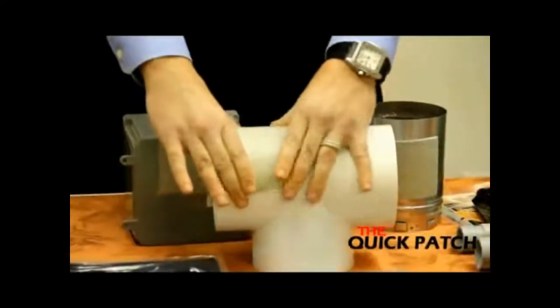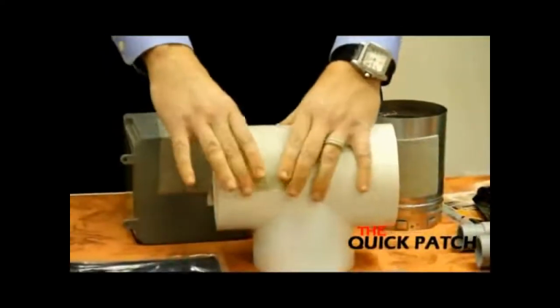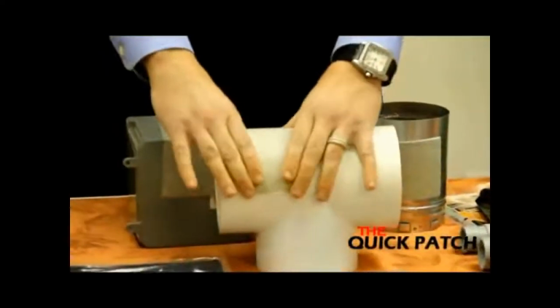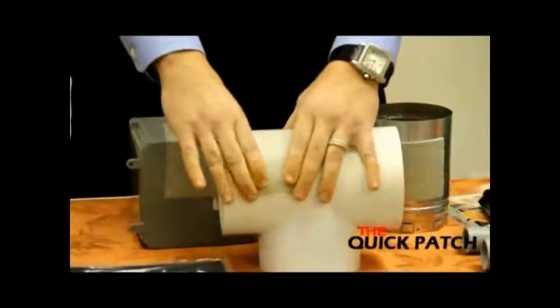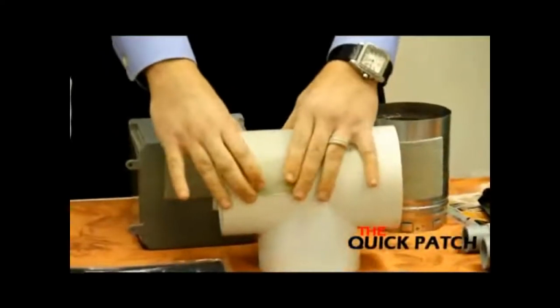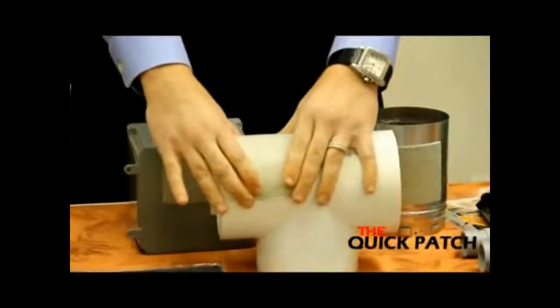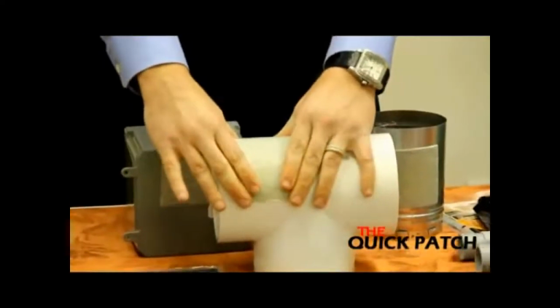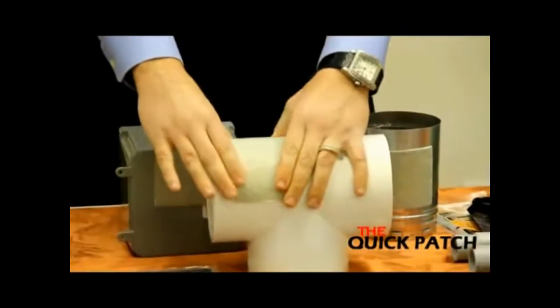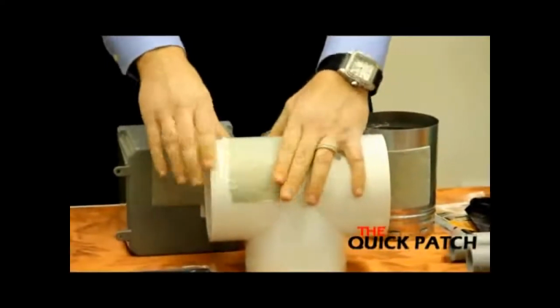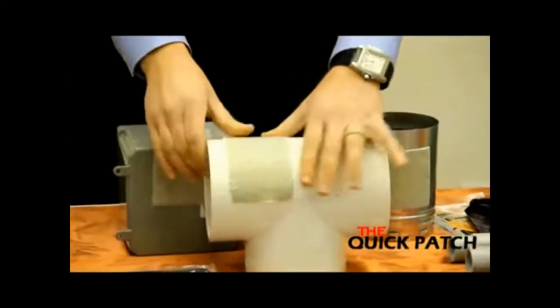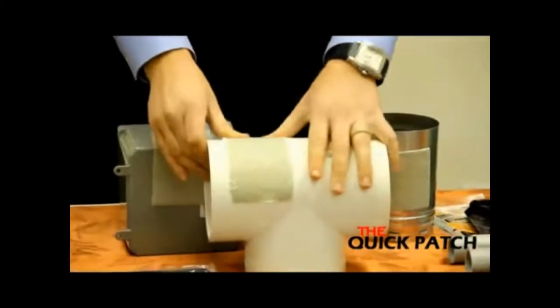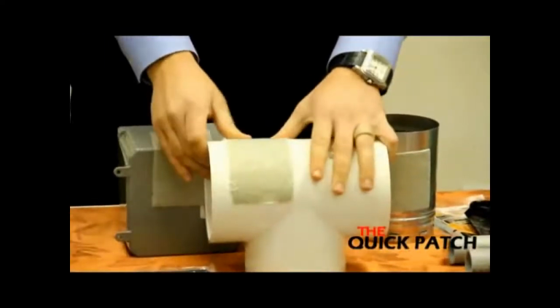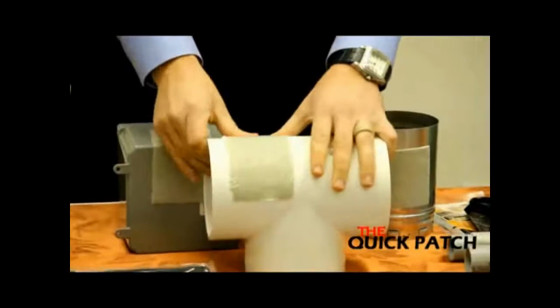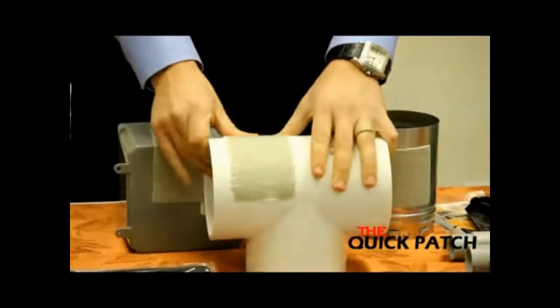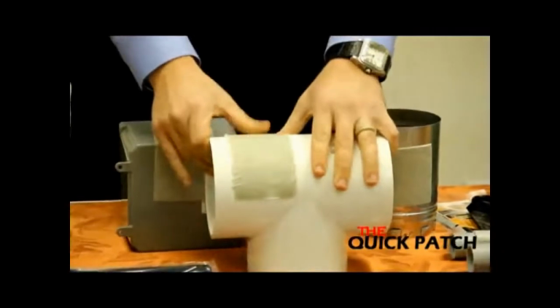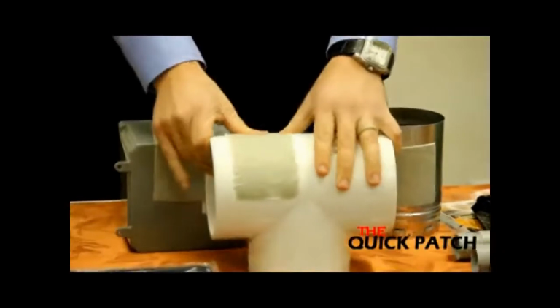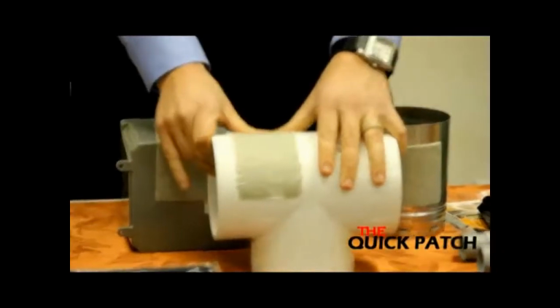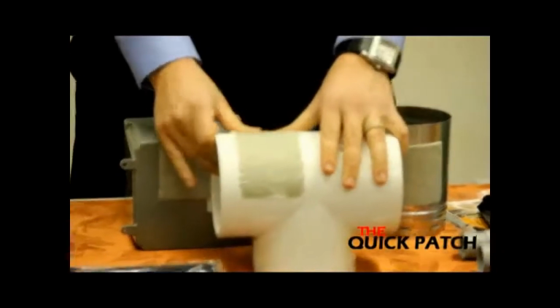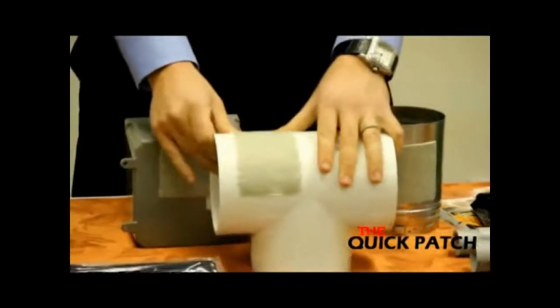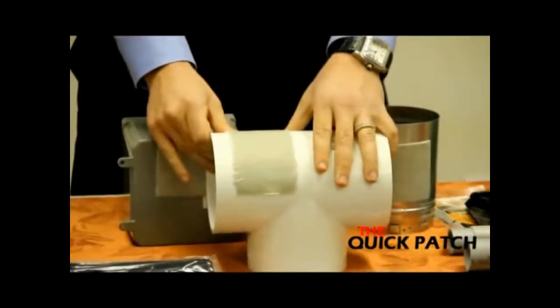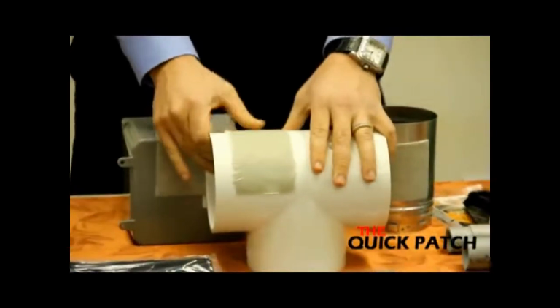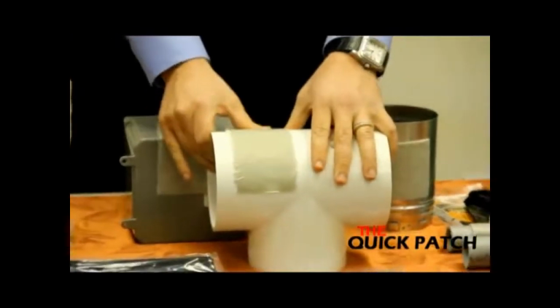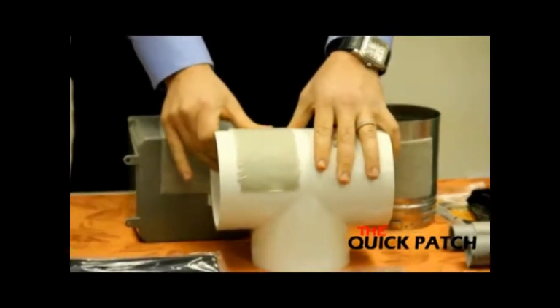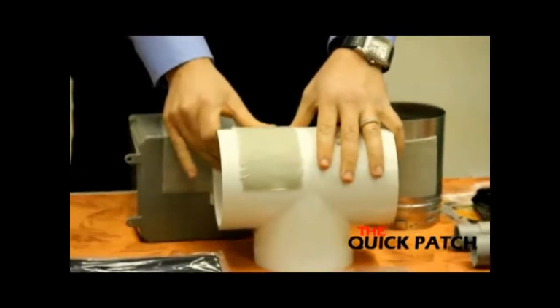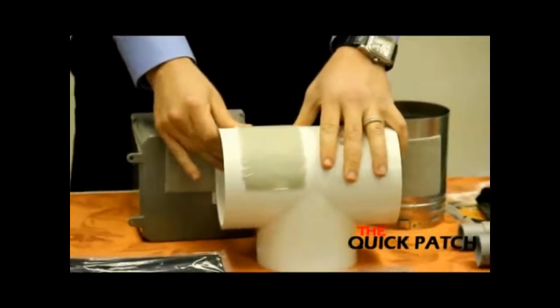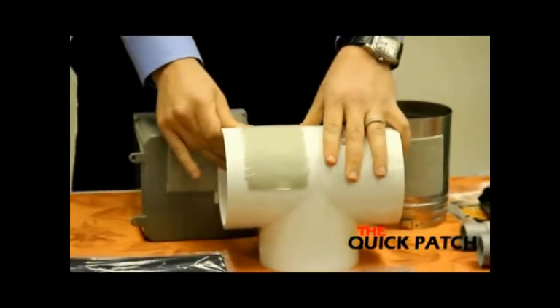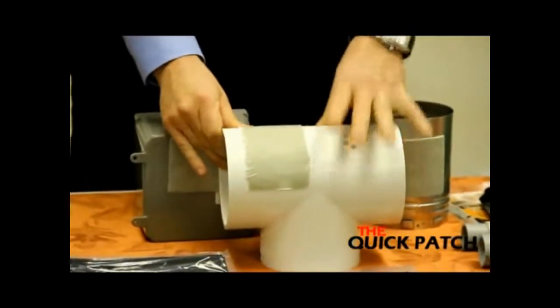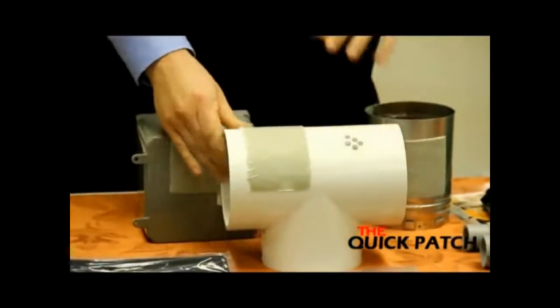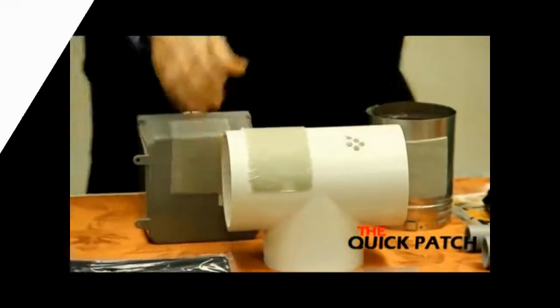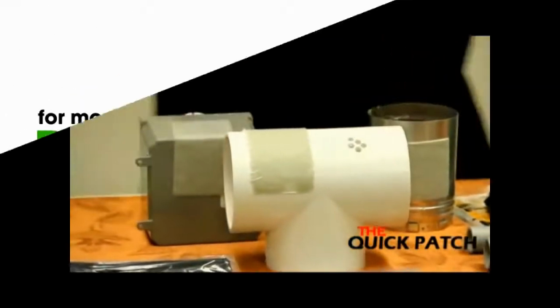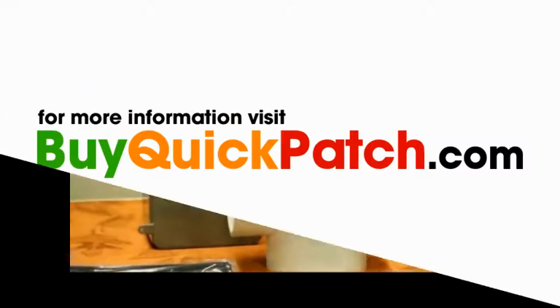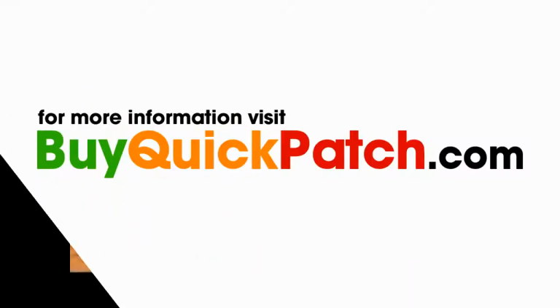Quick Patch works on all types of PVC, ABS piping, as well as fiberglass, metal, and wood surfaces.